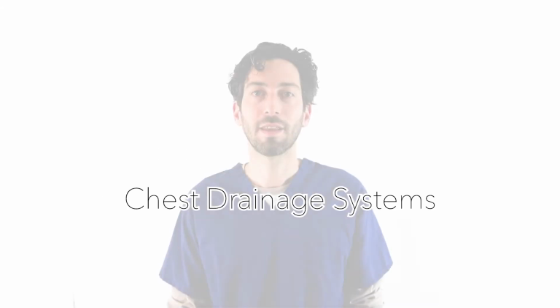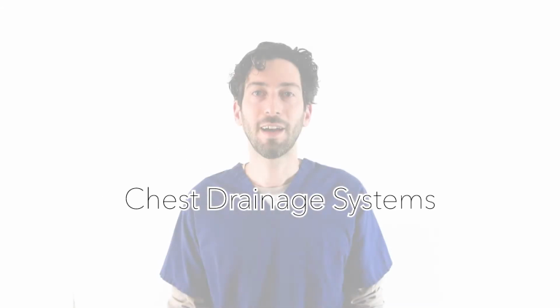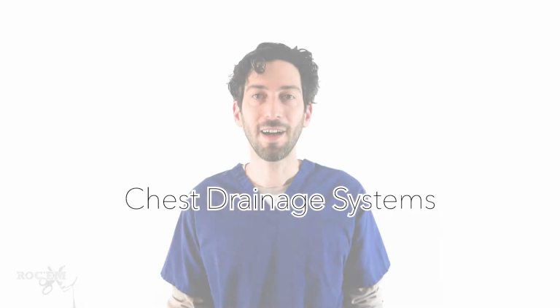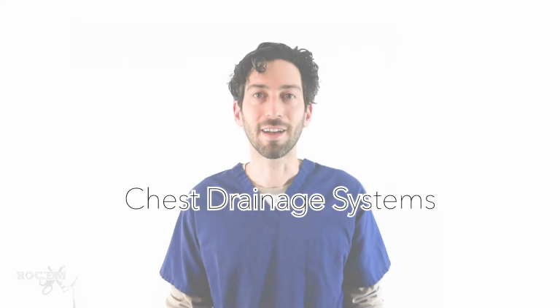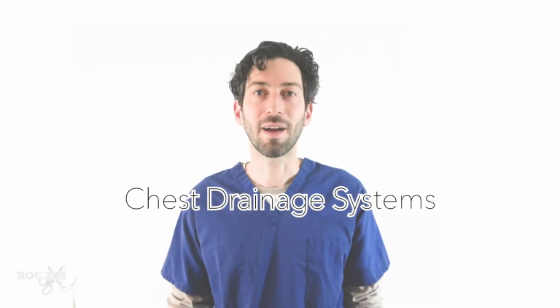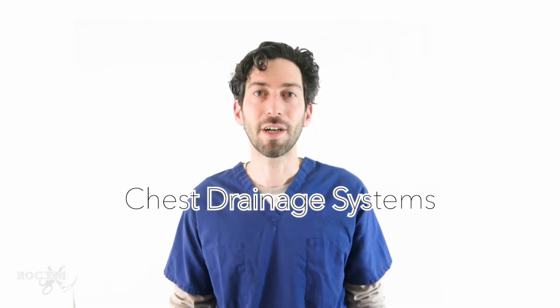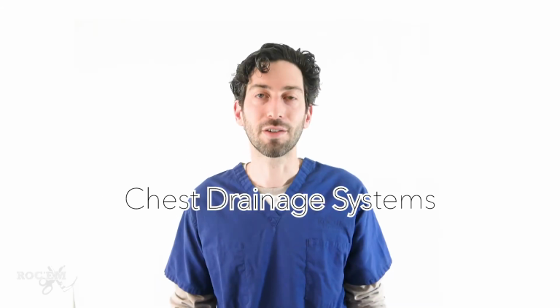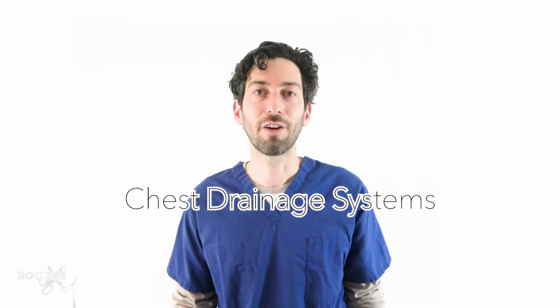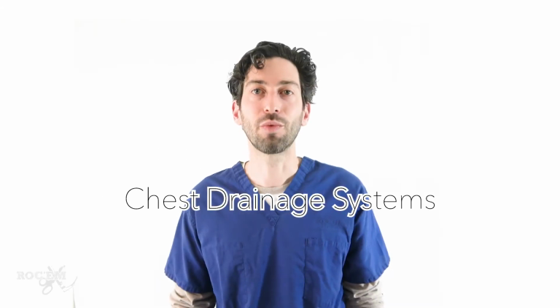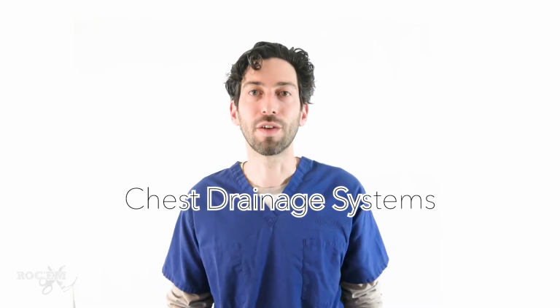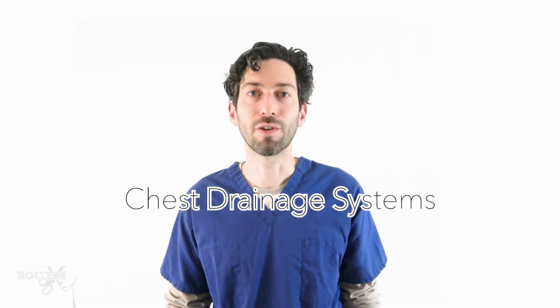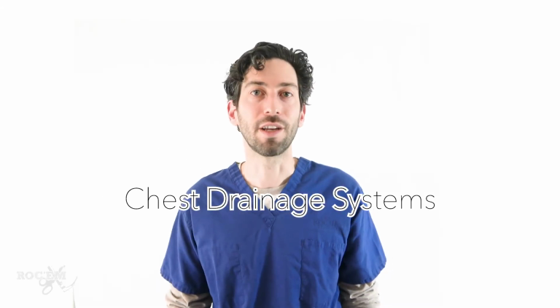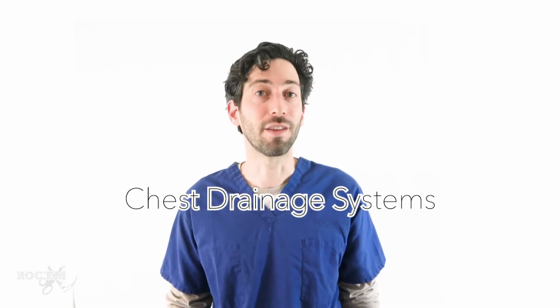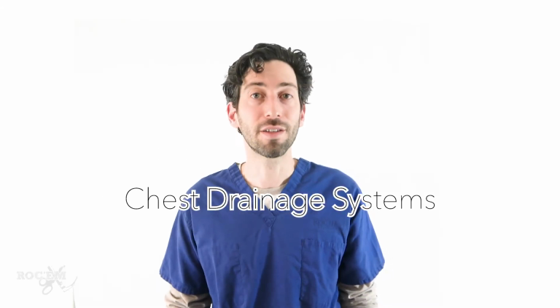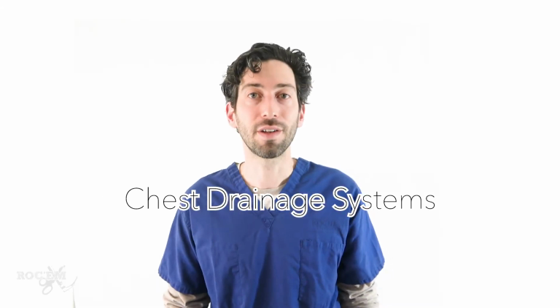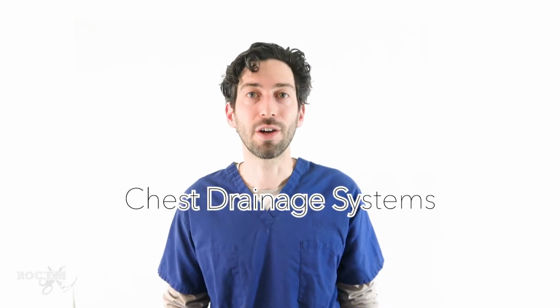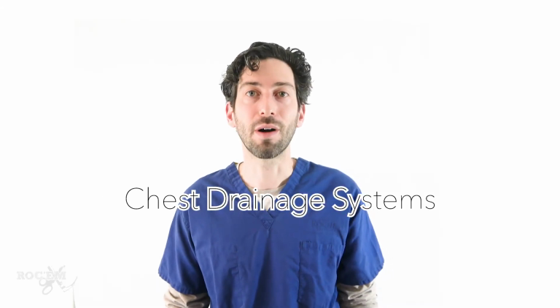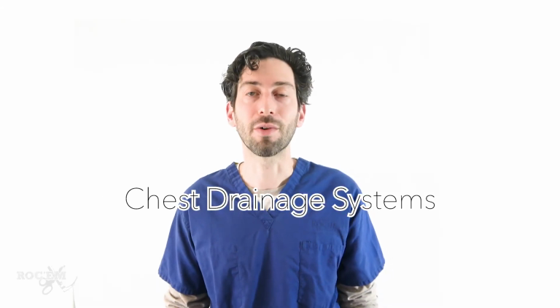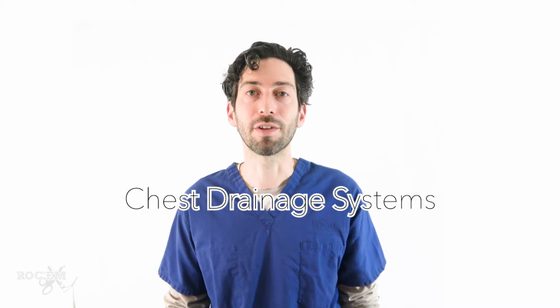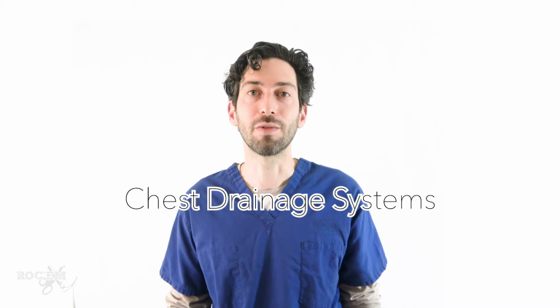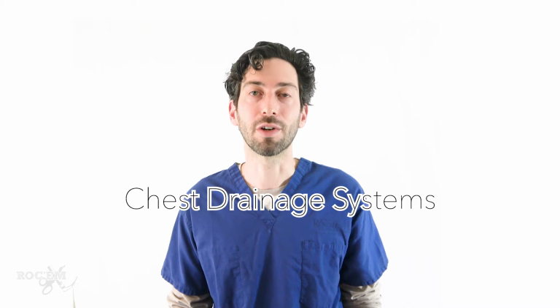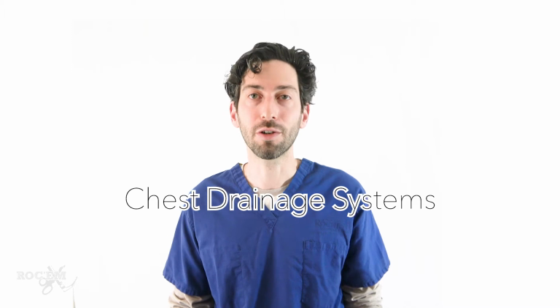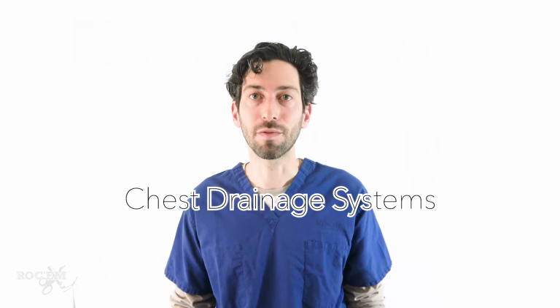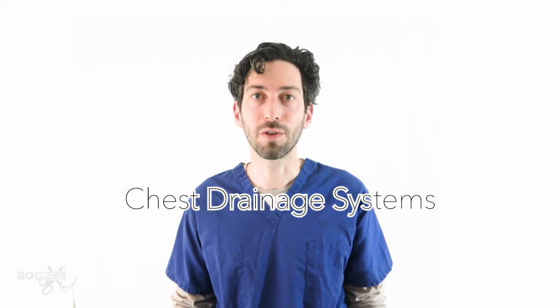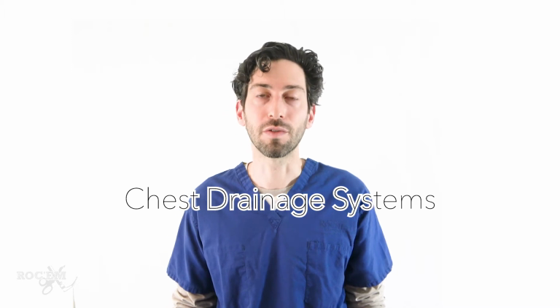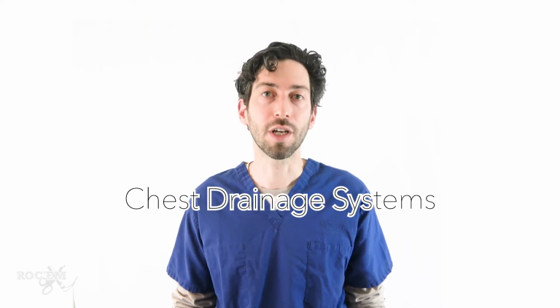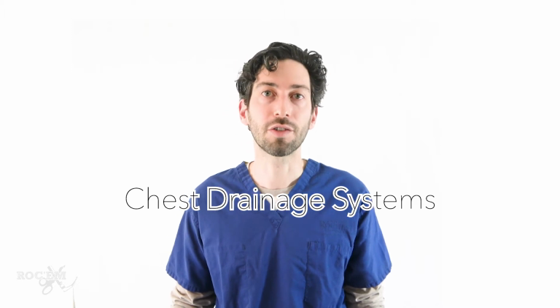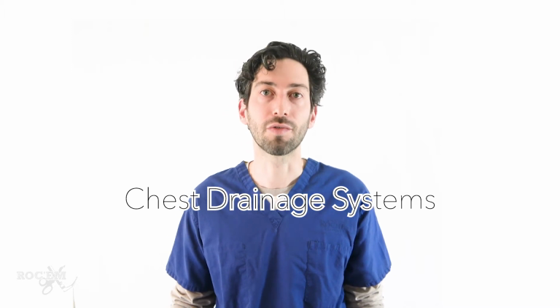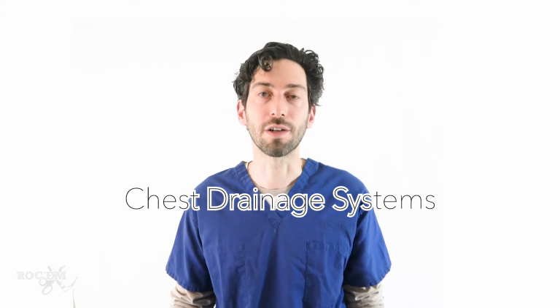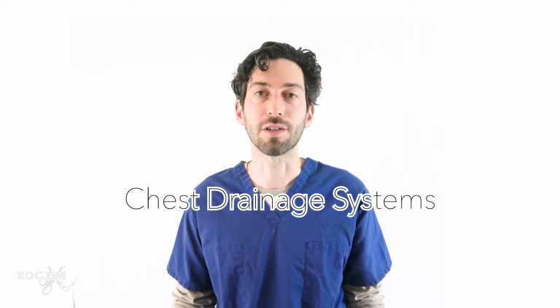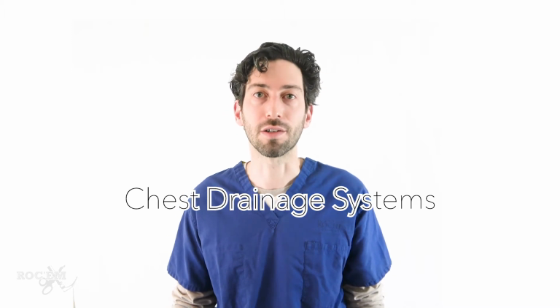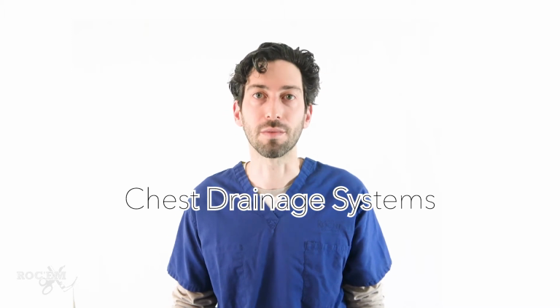Hi, I'm Dr. Aaron Weaver and in this video I'm going to do a quick review of chest drainage systems.